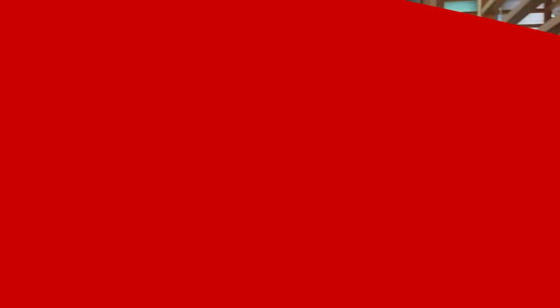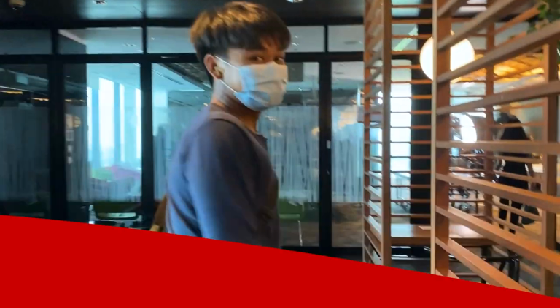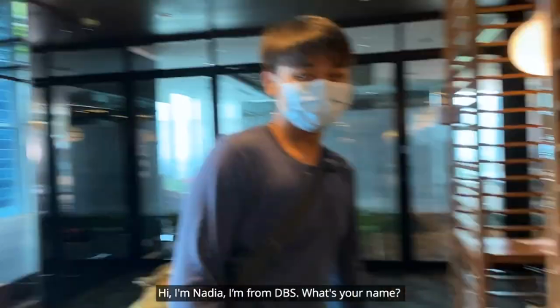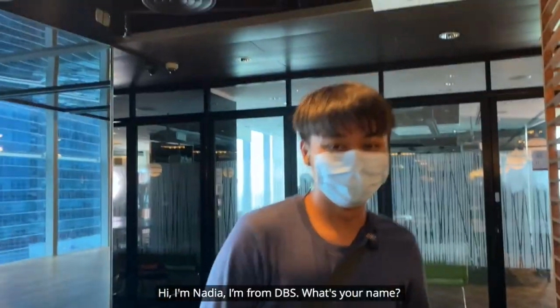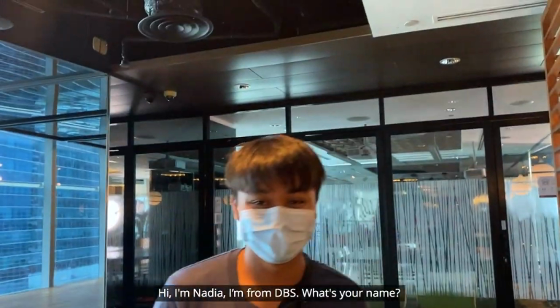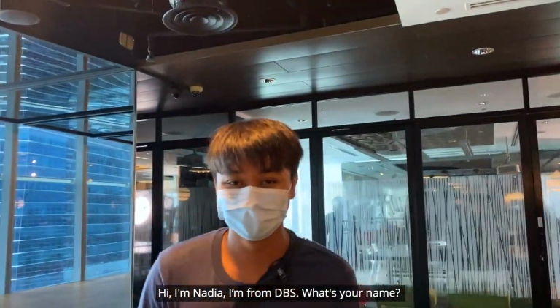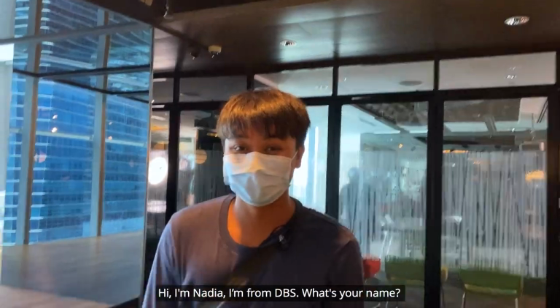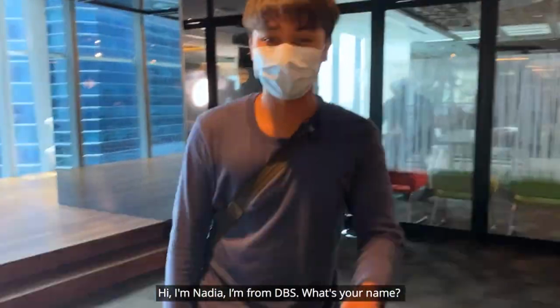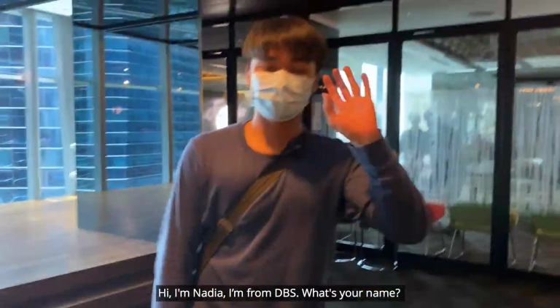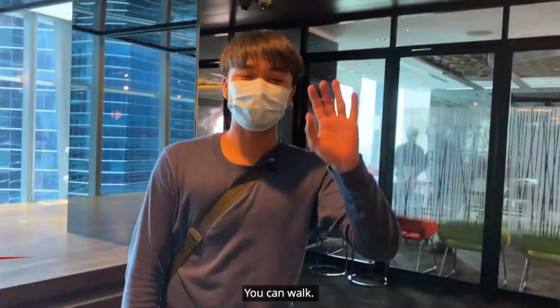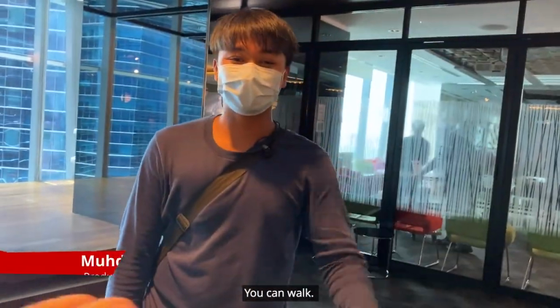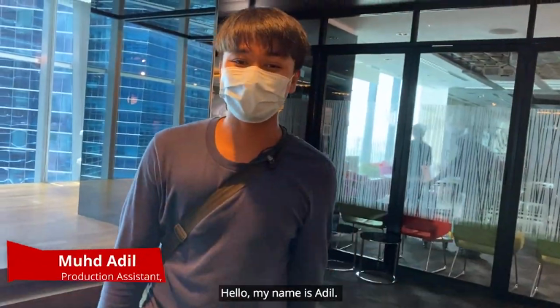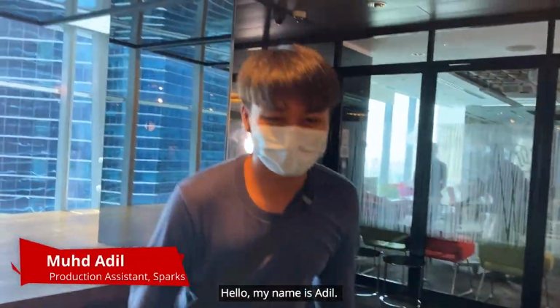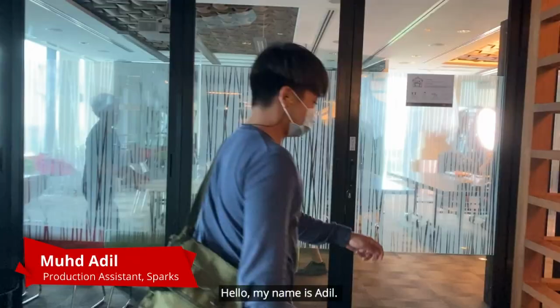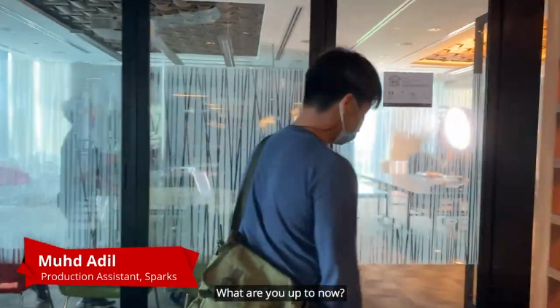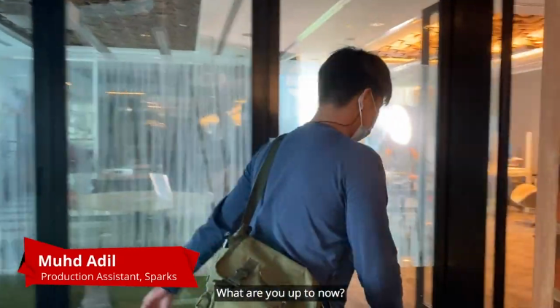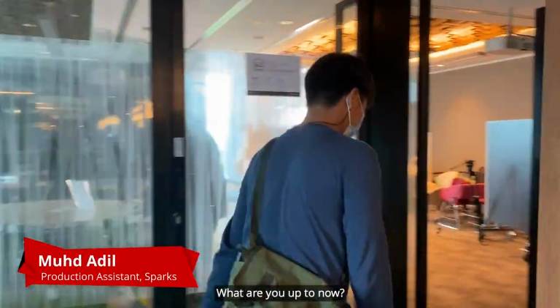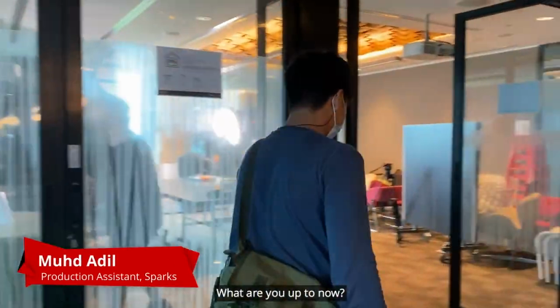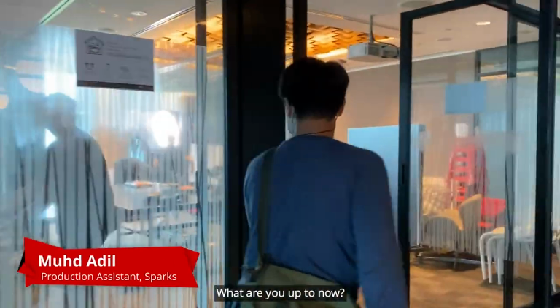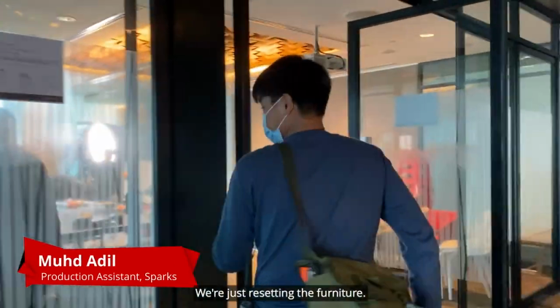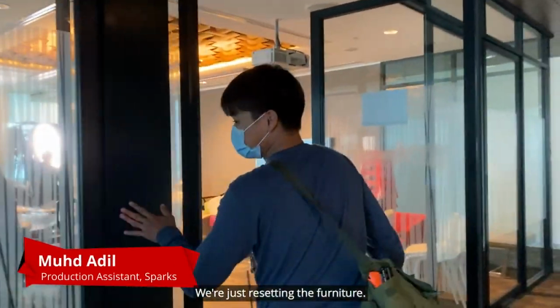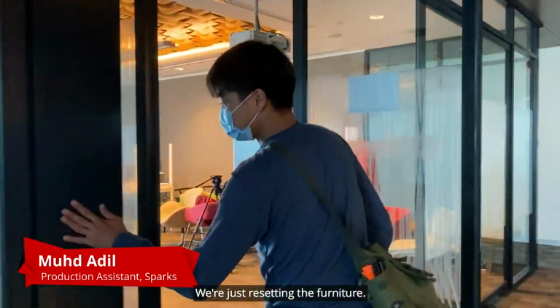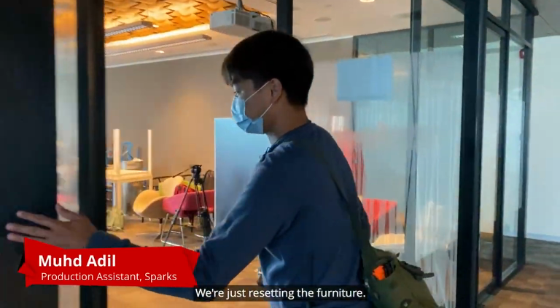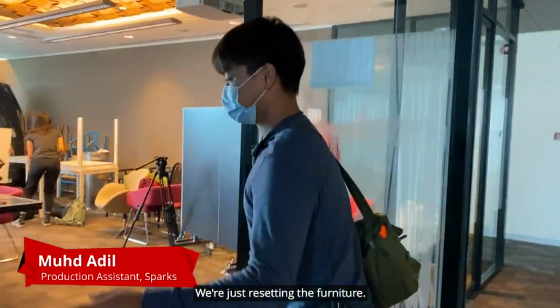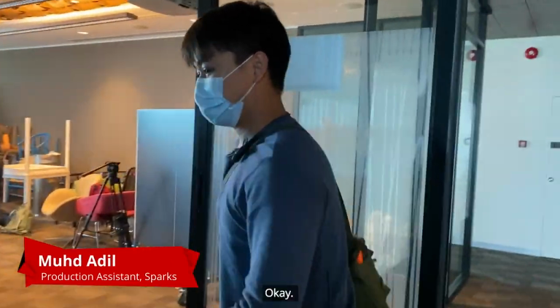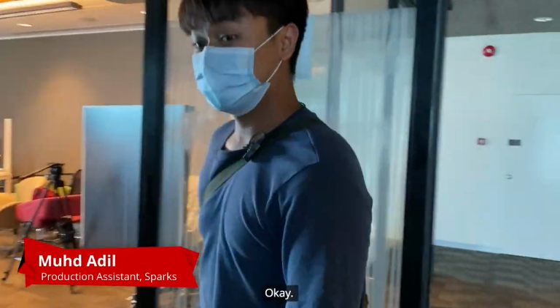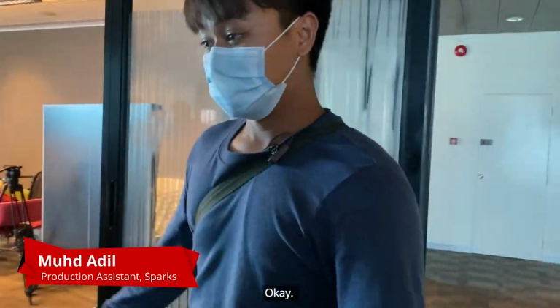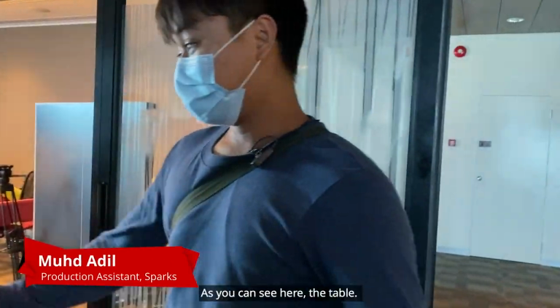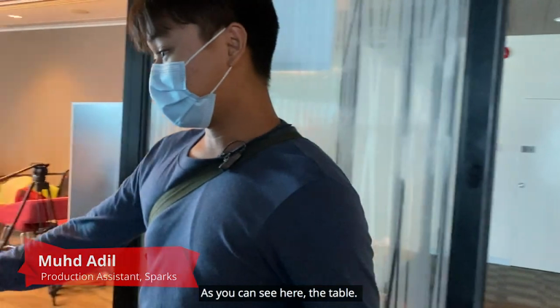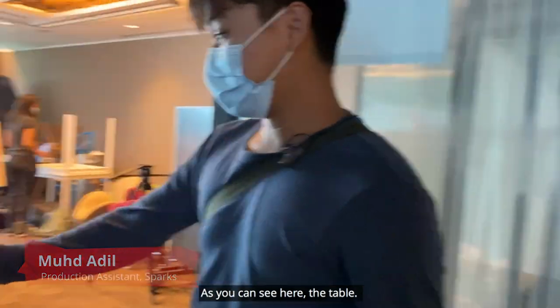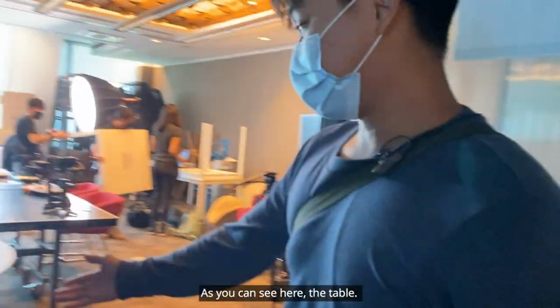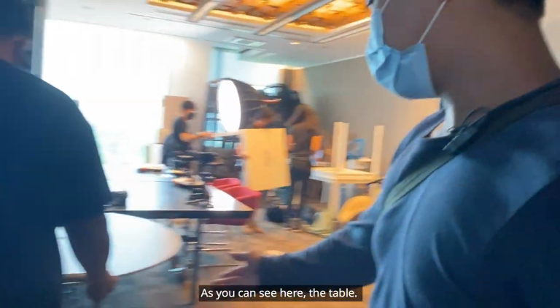Hi, I'm Nadia, I'm from DBS. What's your name? My name is Adeel. What are you up to now? We're just resetting the furniture. Okay, so as you can see here.